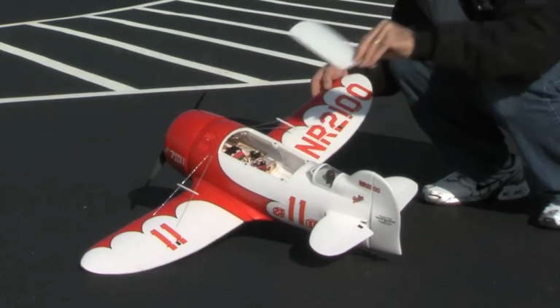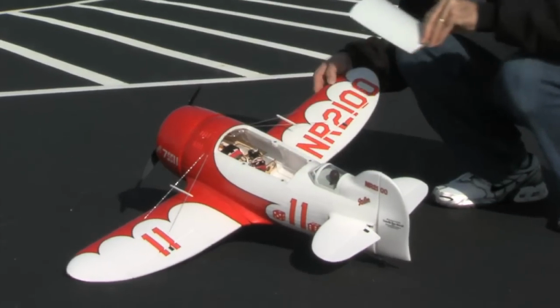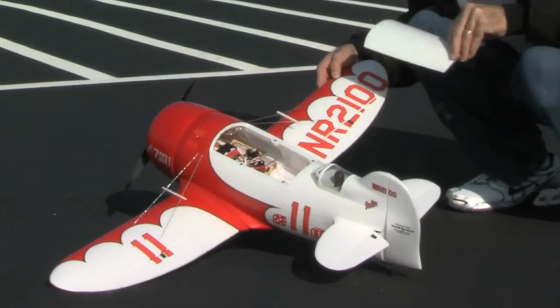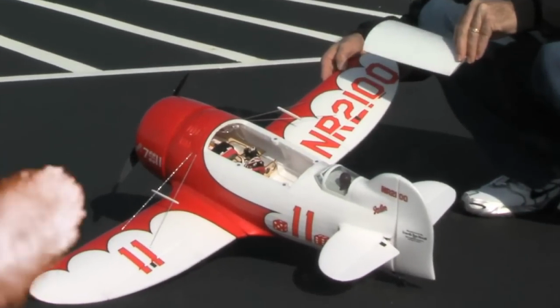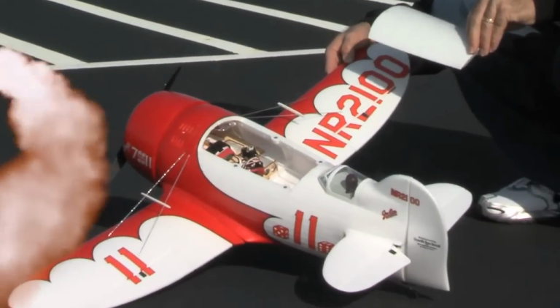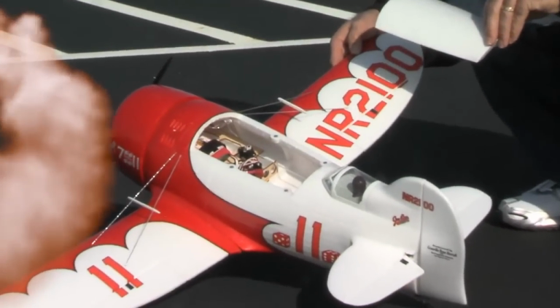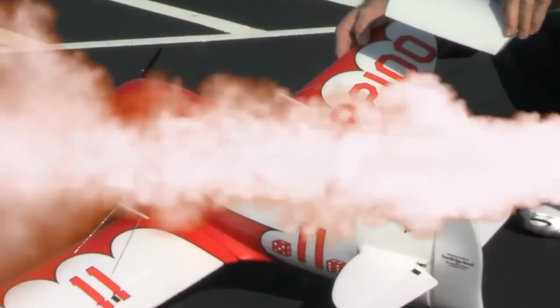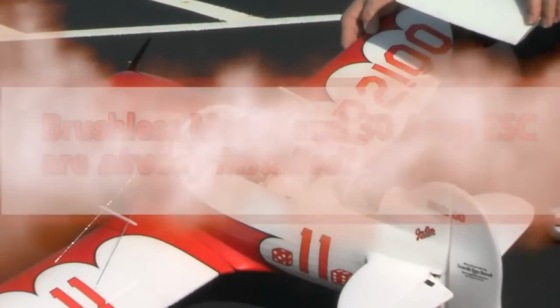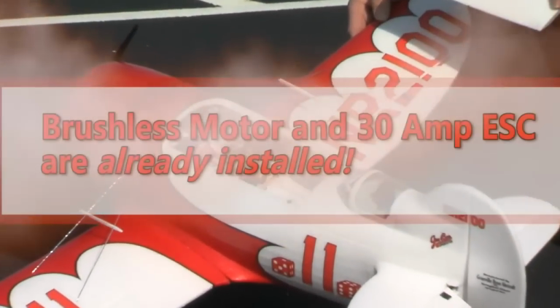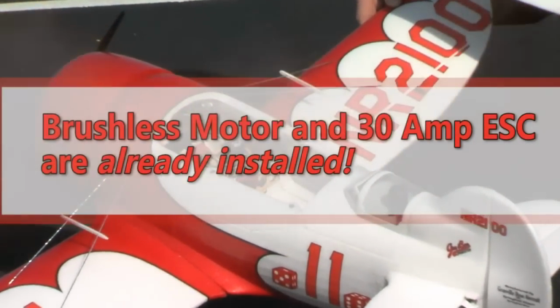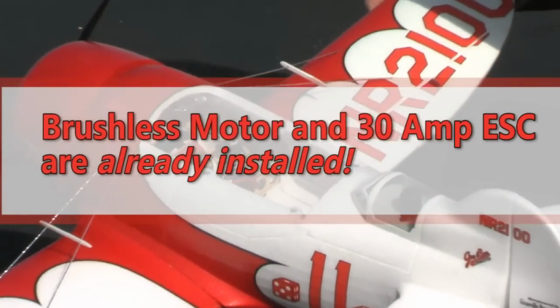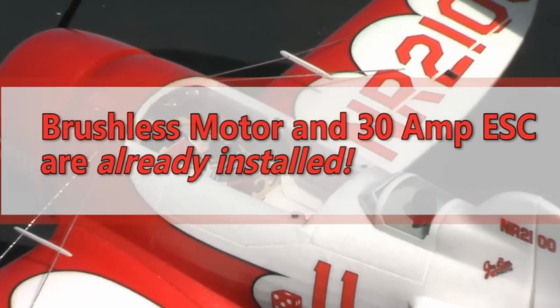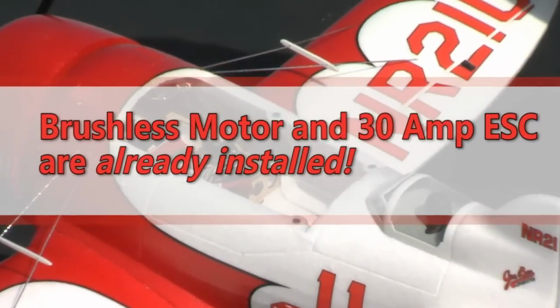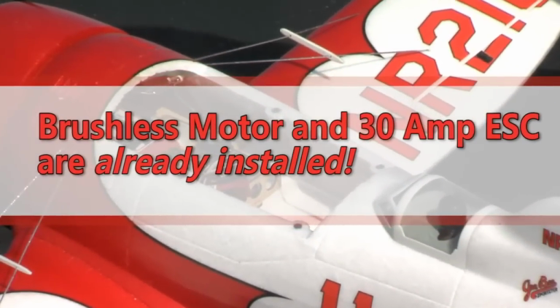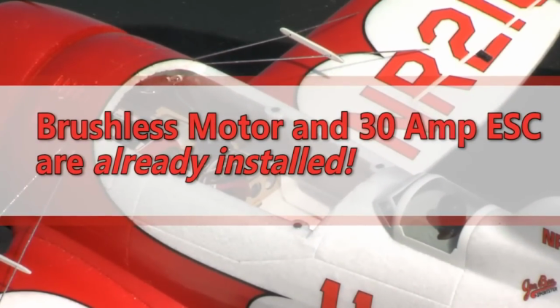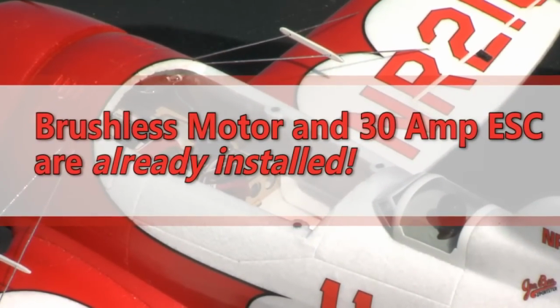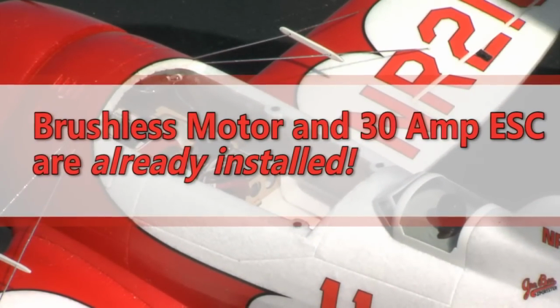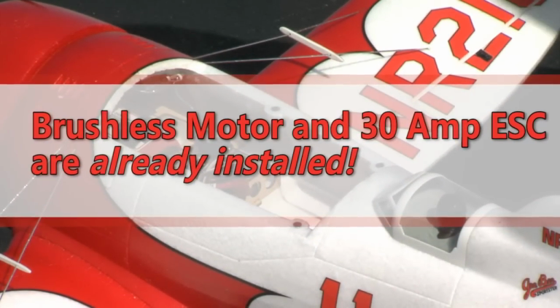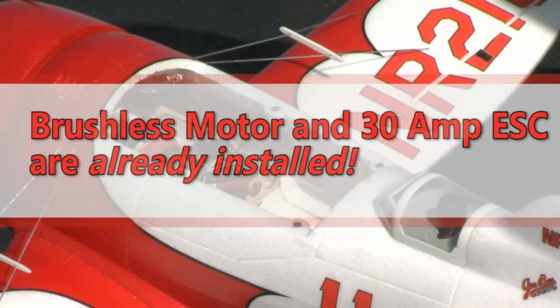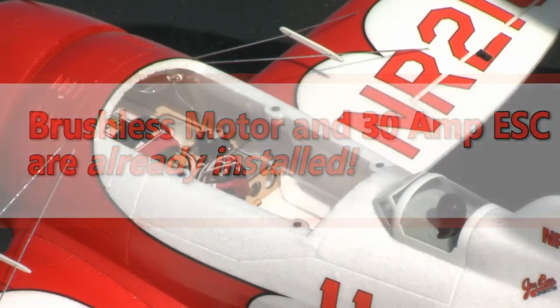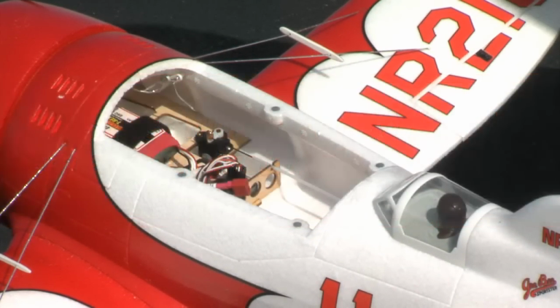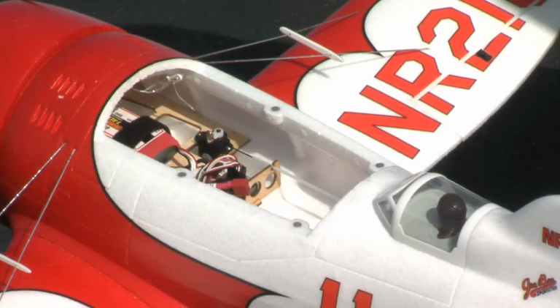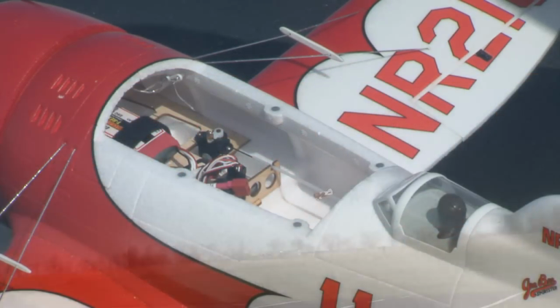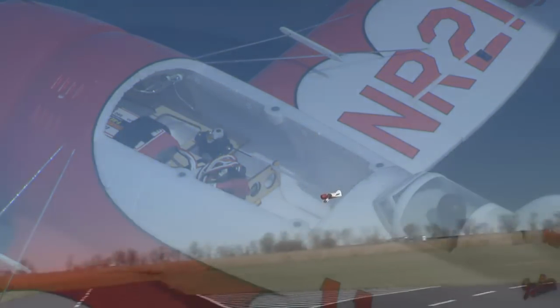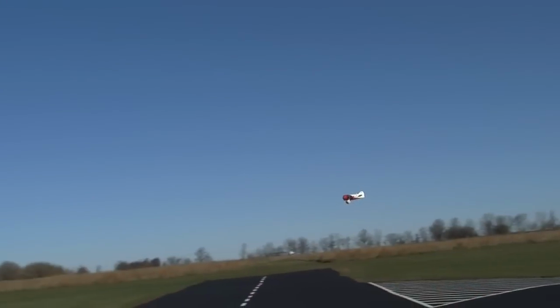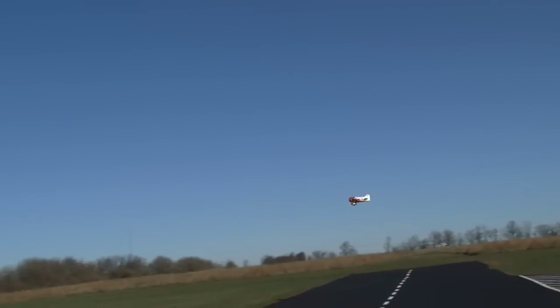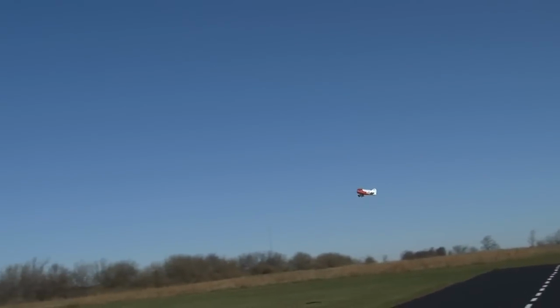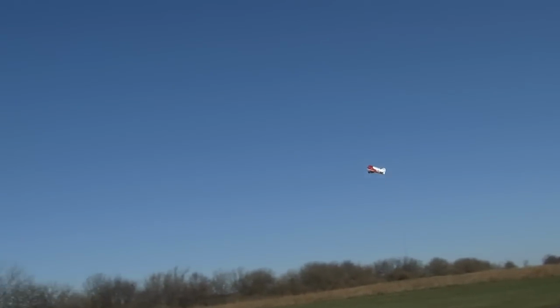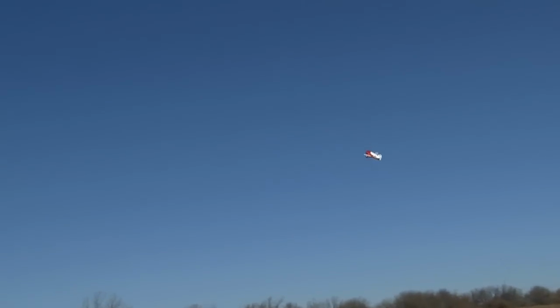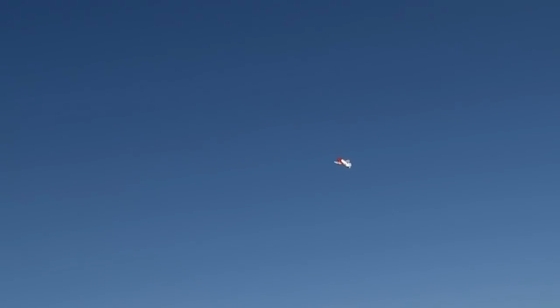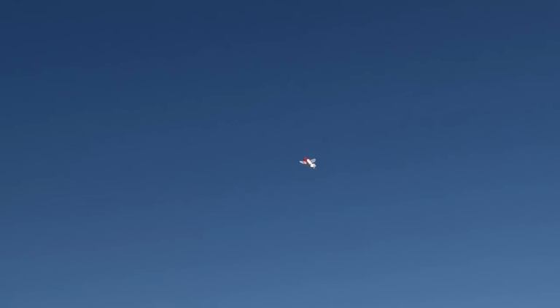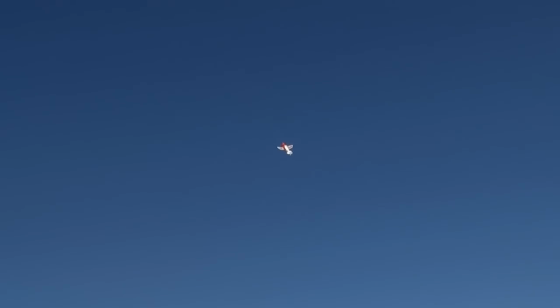A powerful brushless motor and 30-amp ESC are already installed, as are four micro servos.